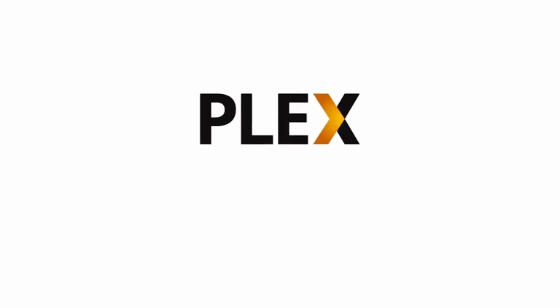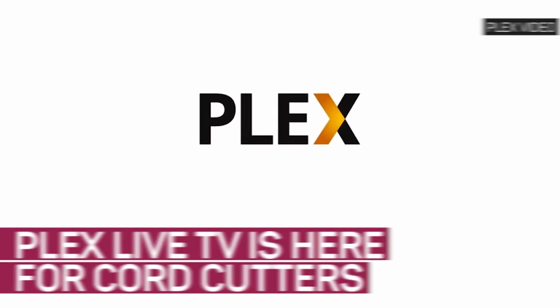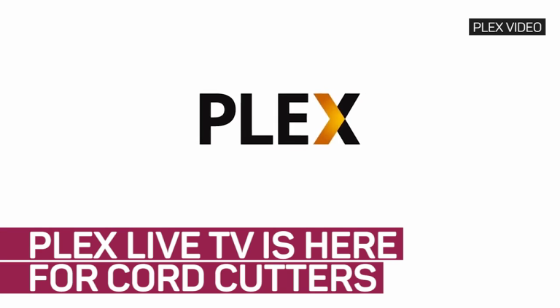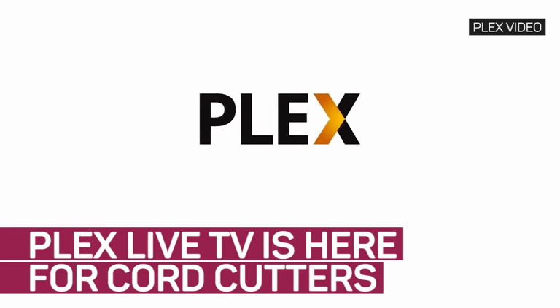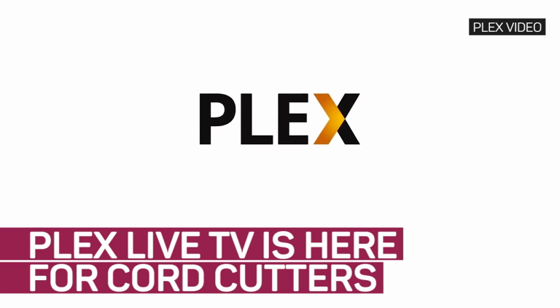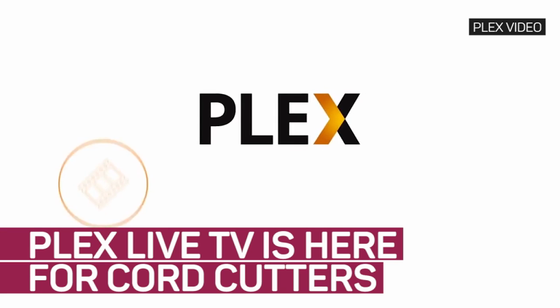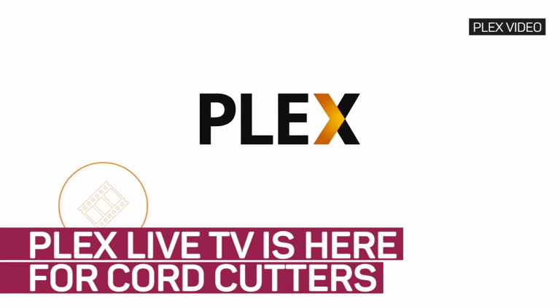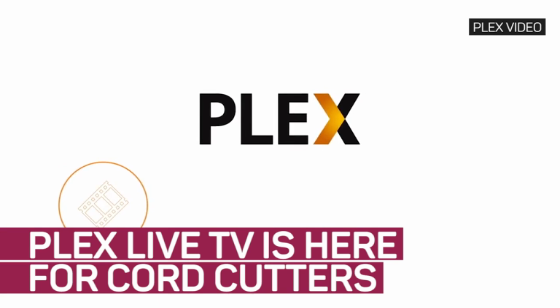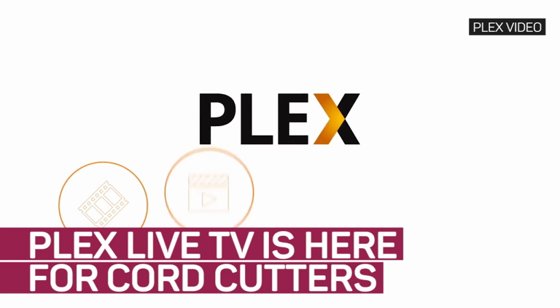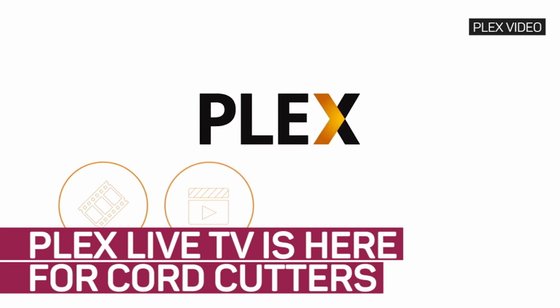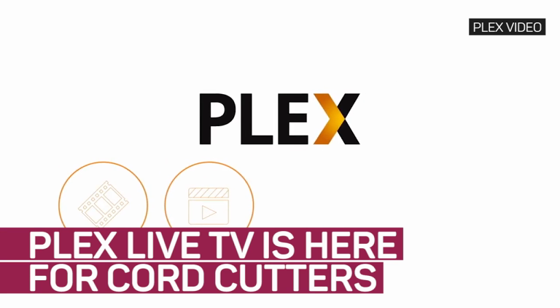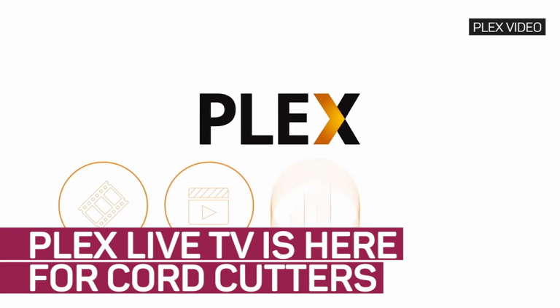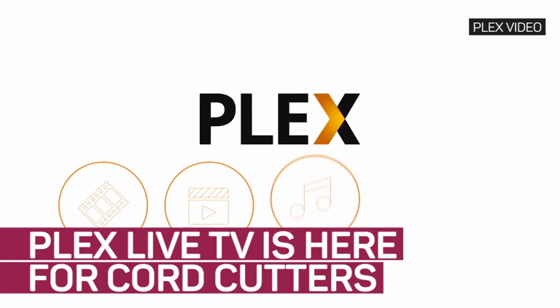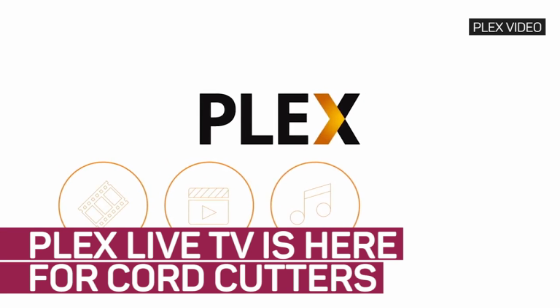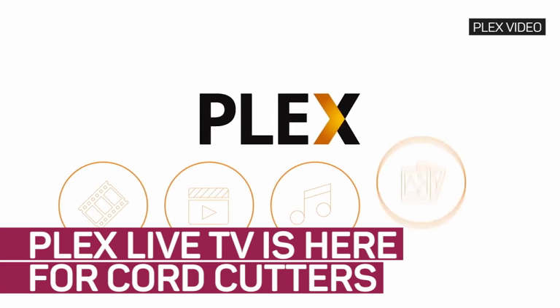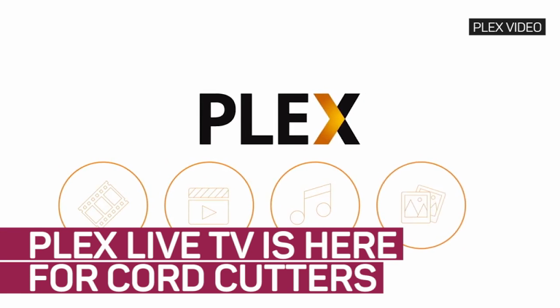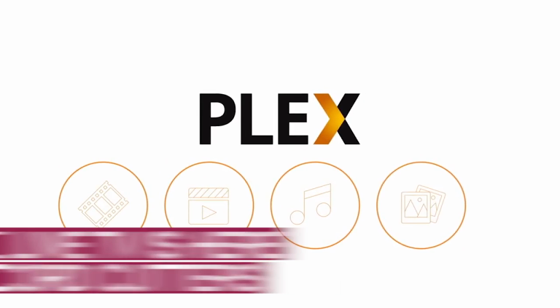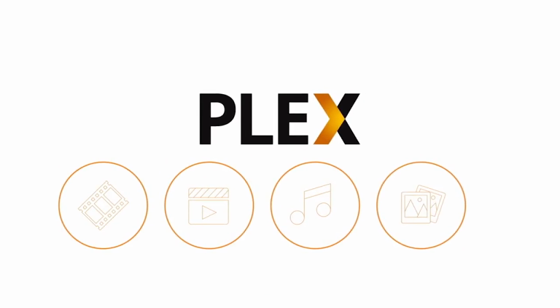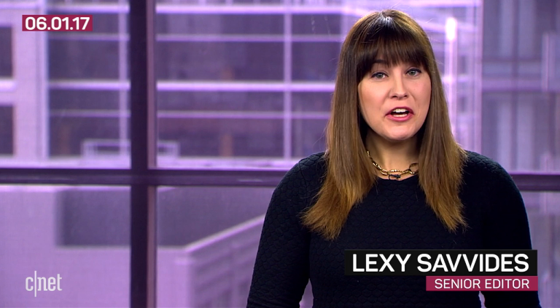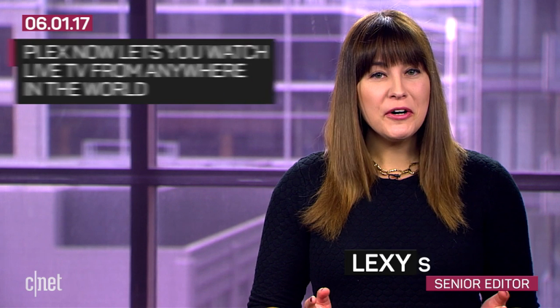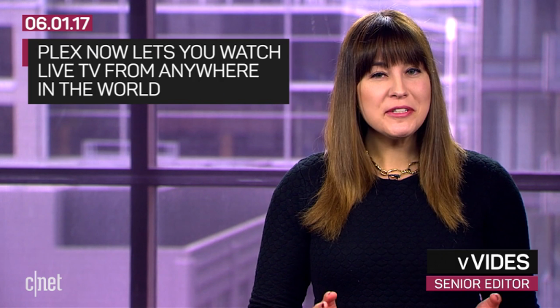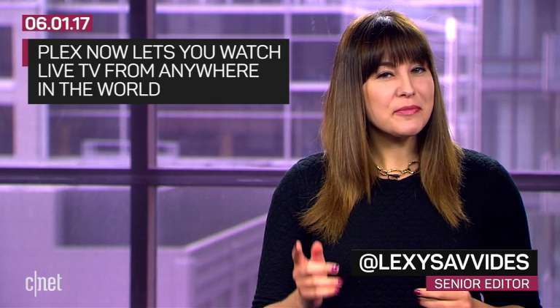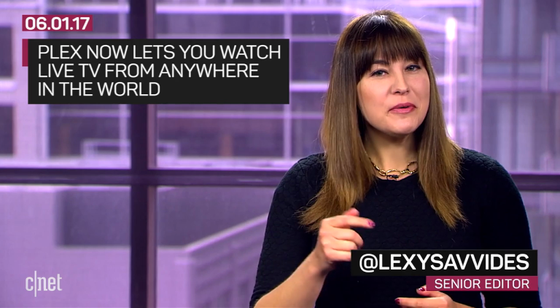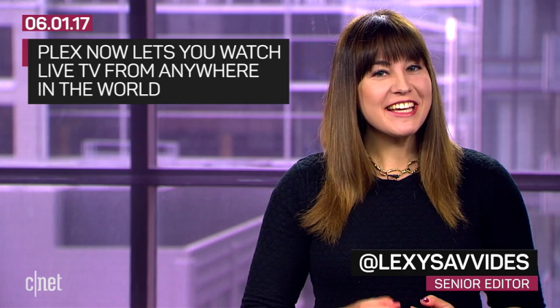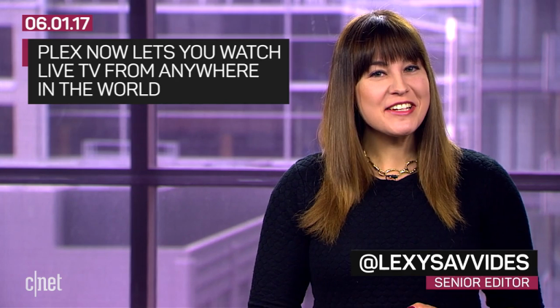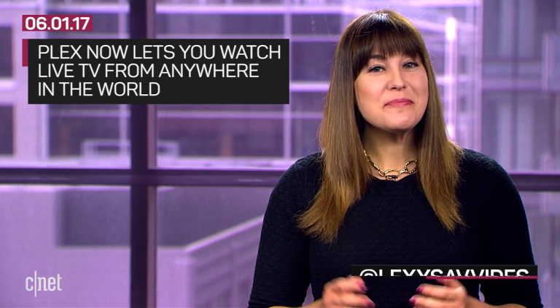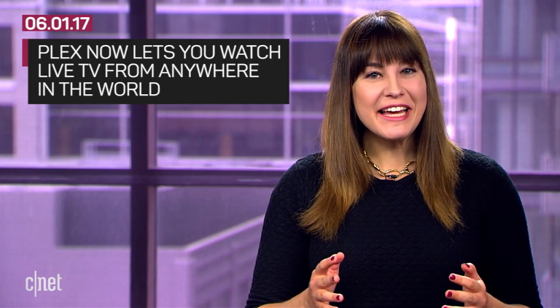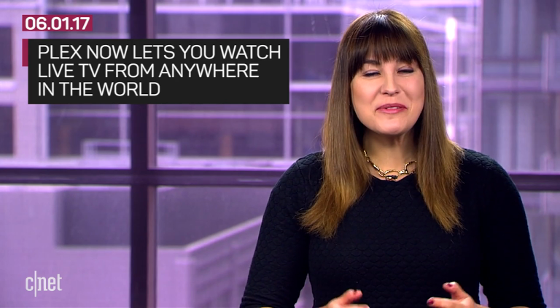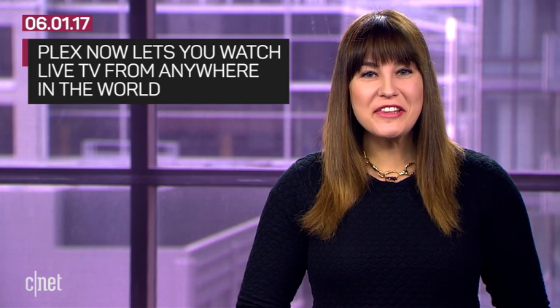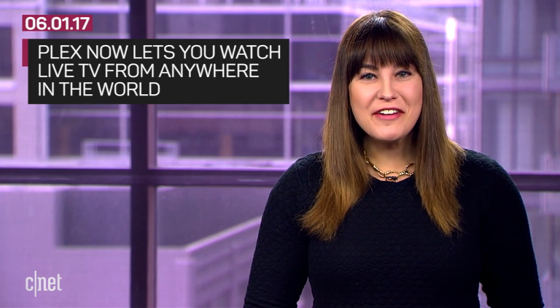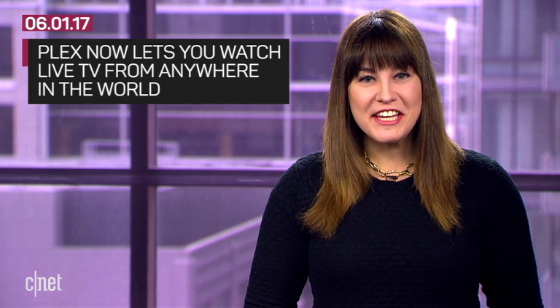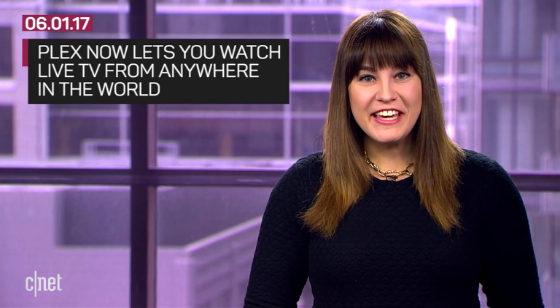Plex just added support for watching and recording live TV, called — who would have guessed it — Plex Live TV.